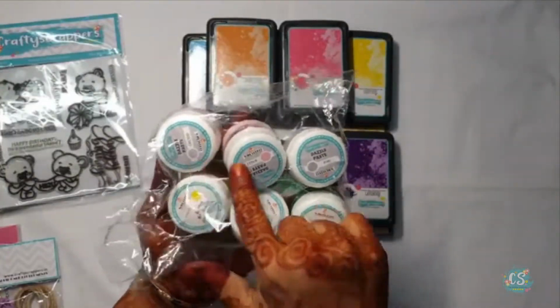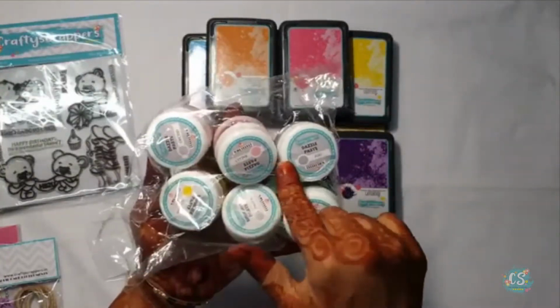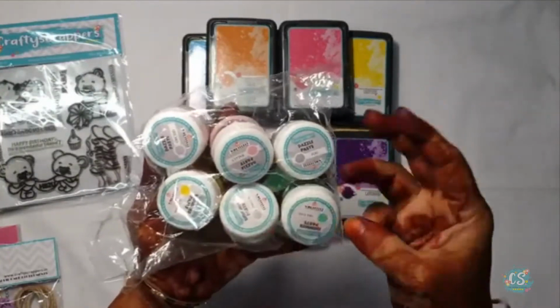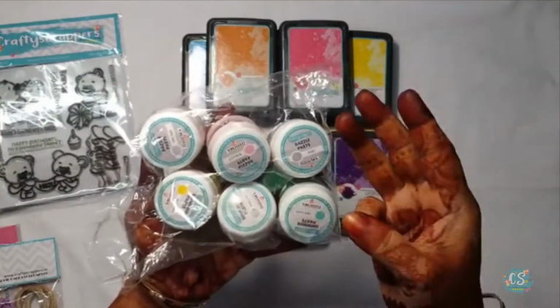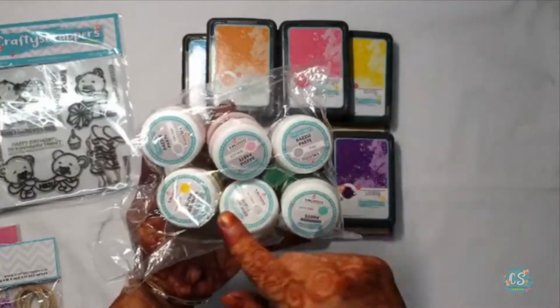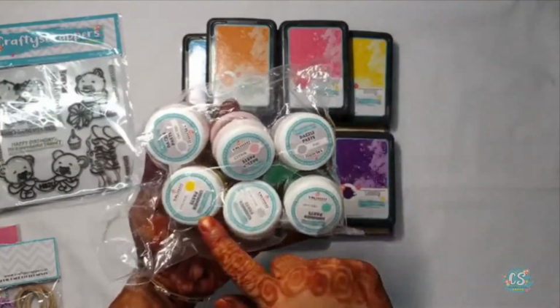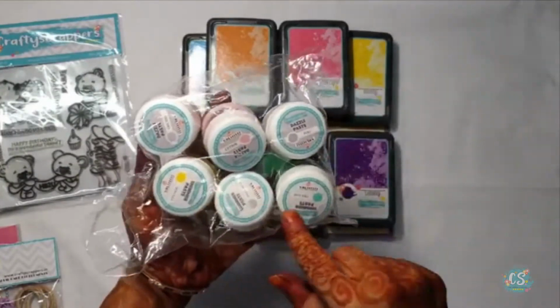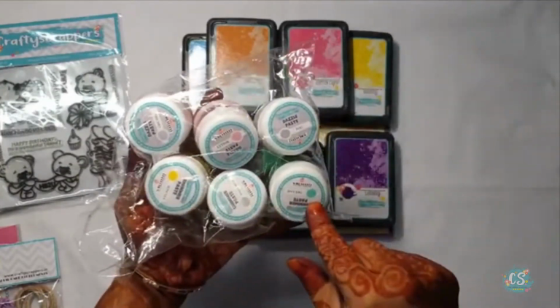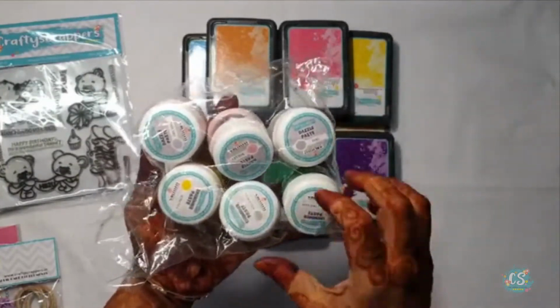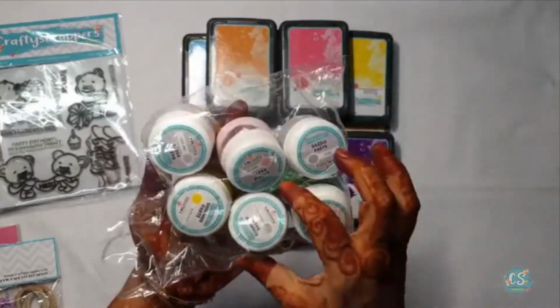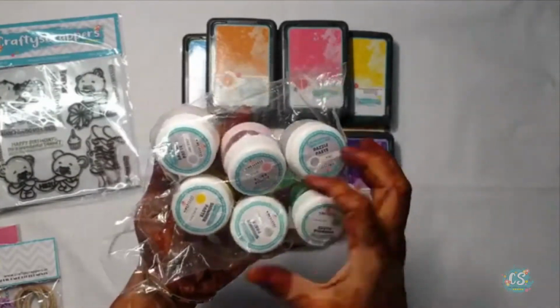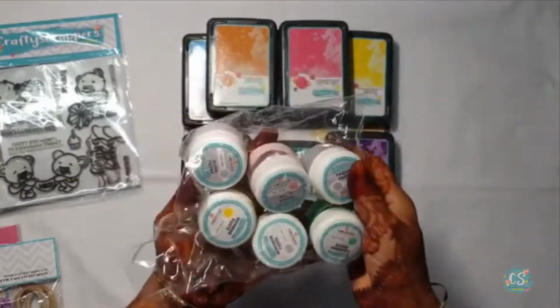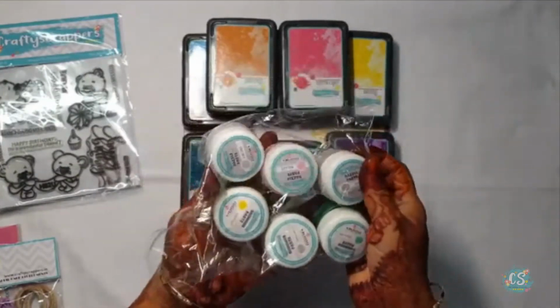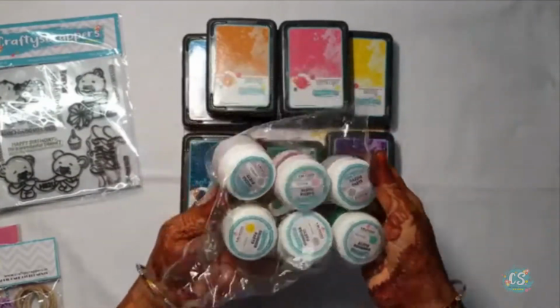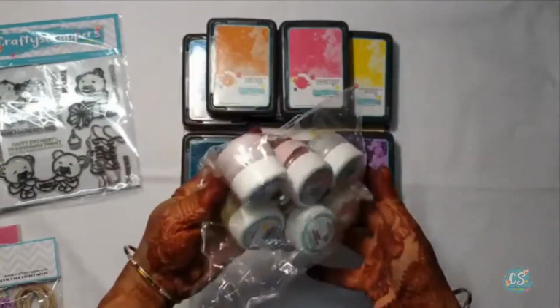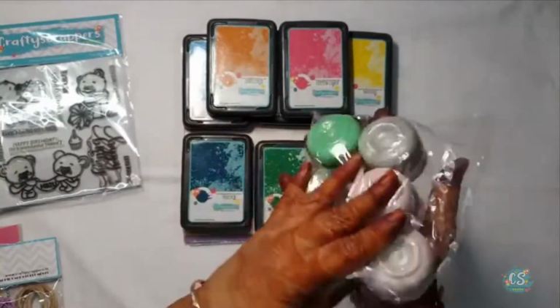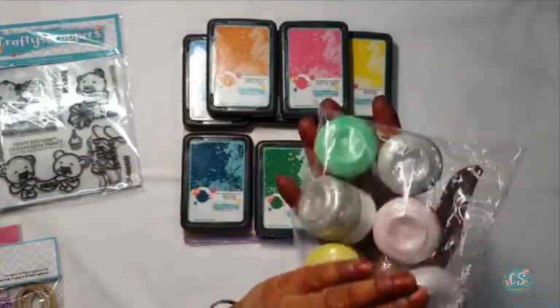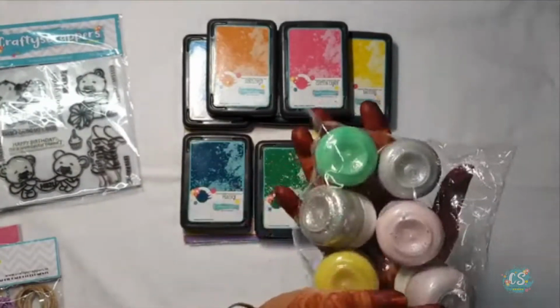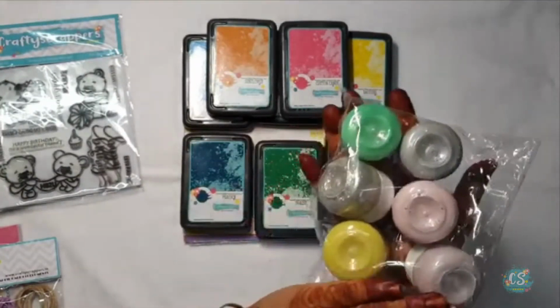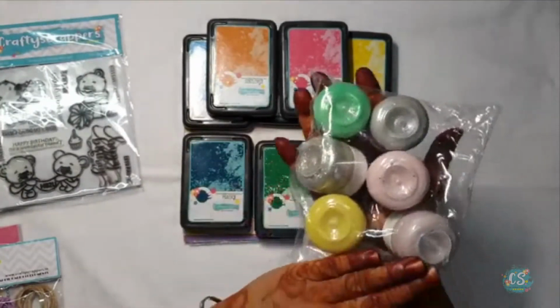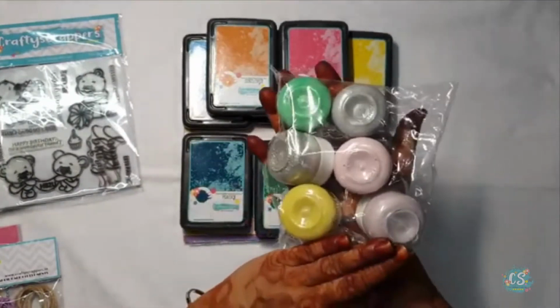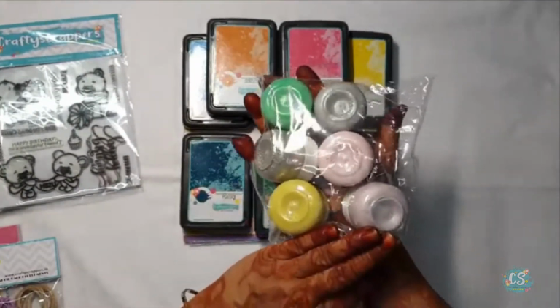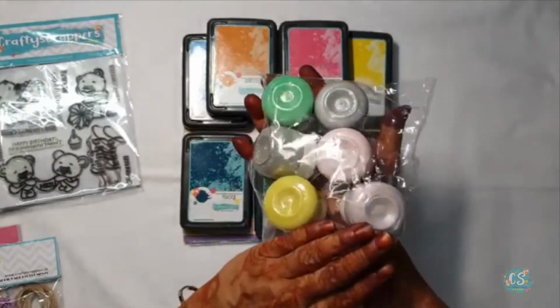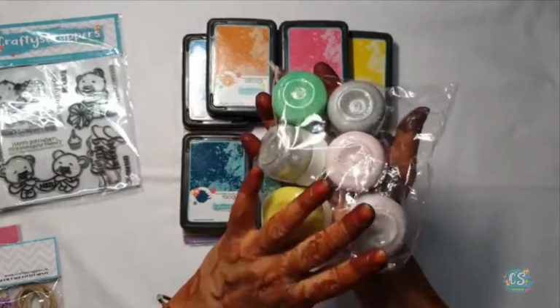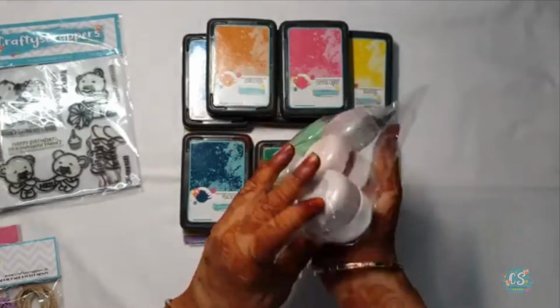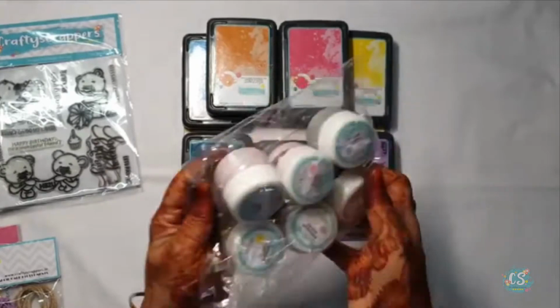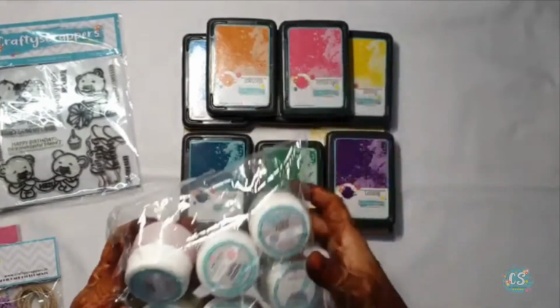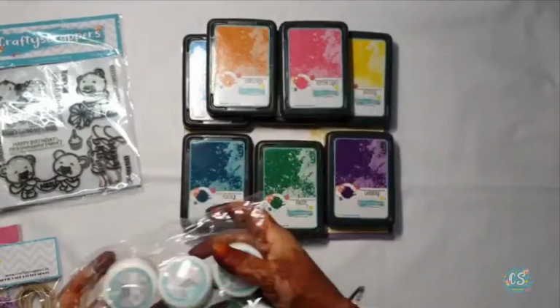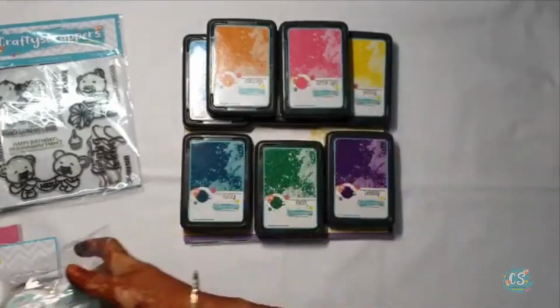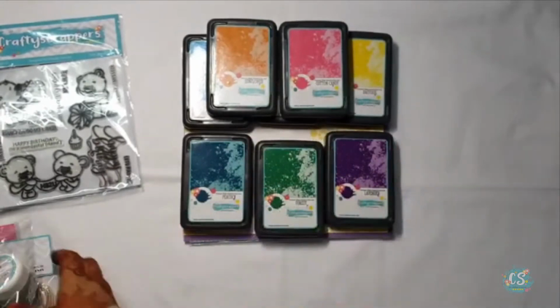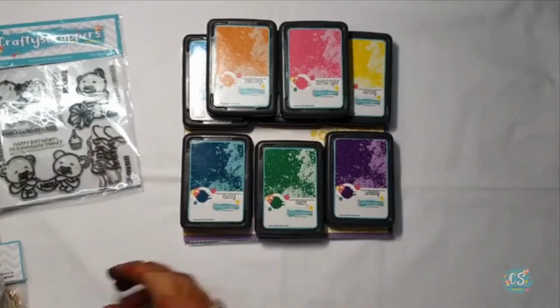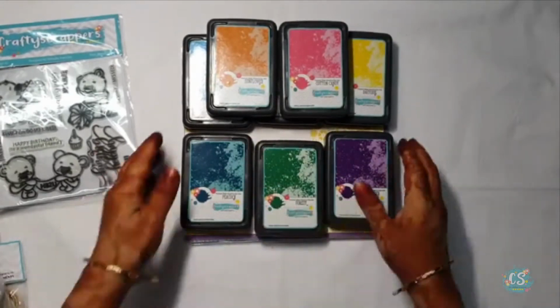We have 6 small bottles — 3 of shimmer paste and 3 of dazzling paste.